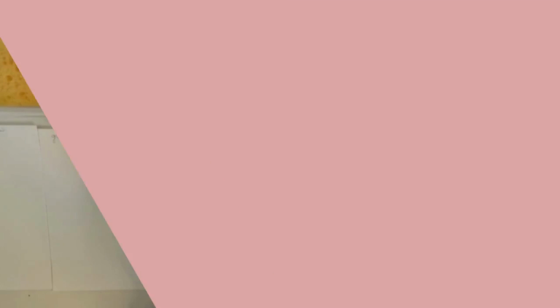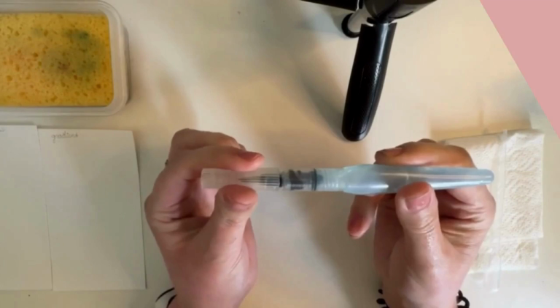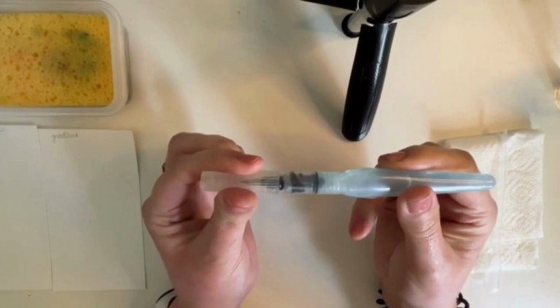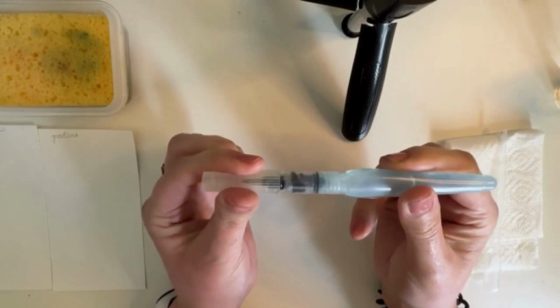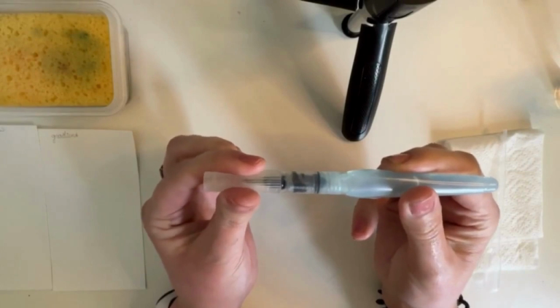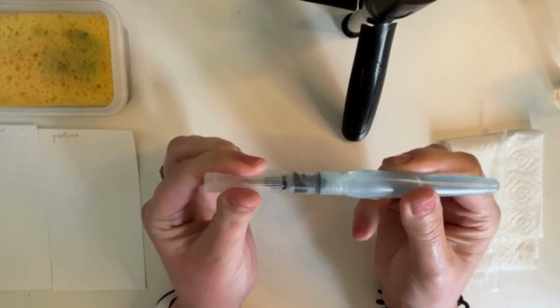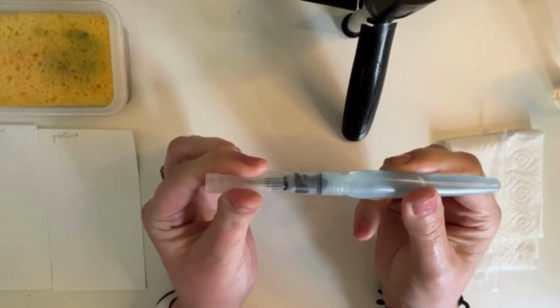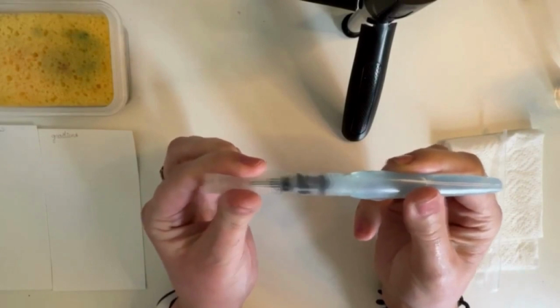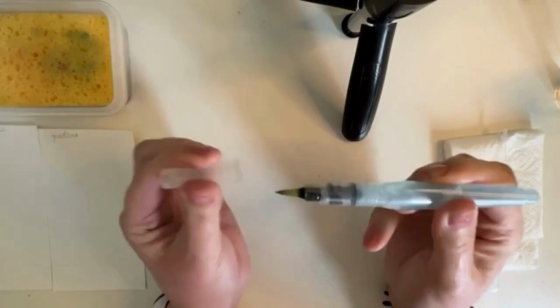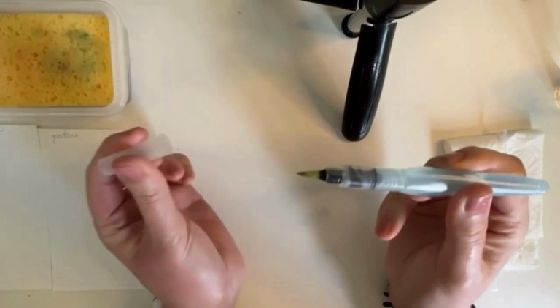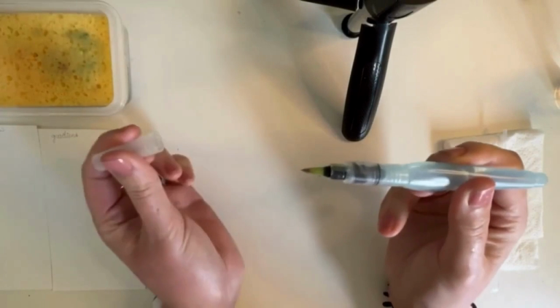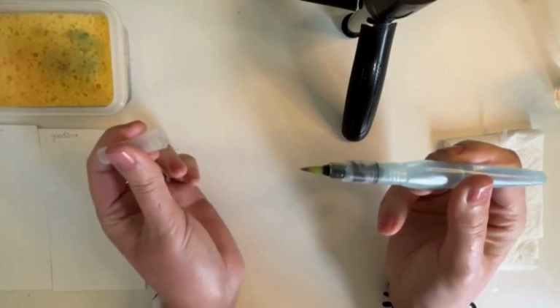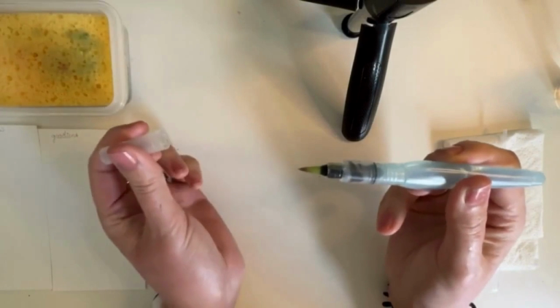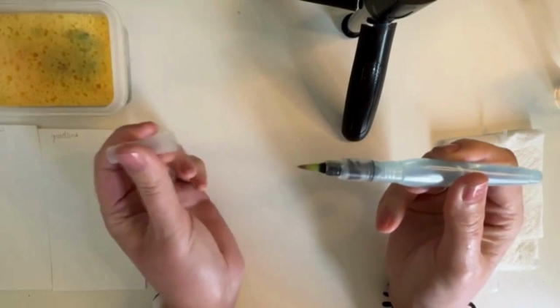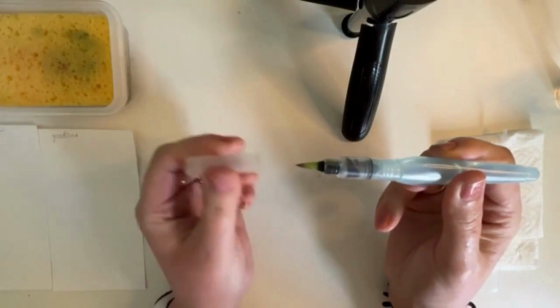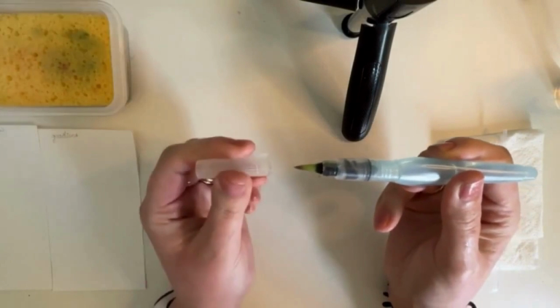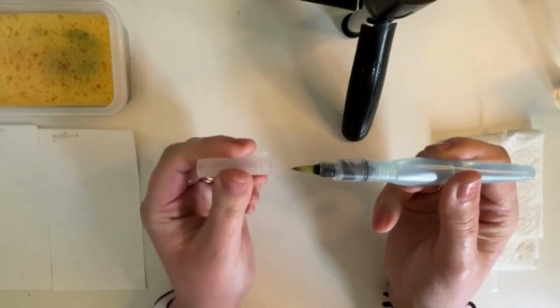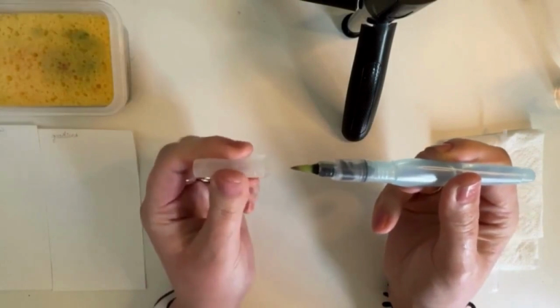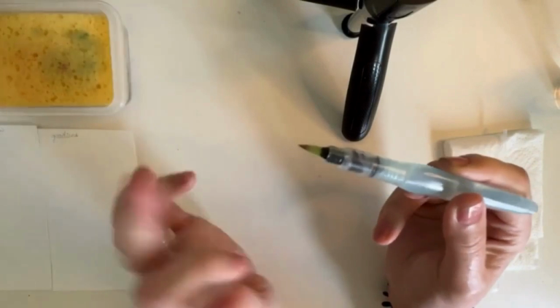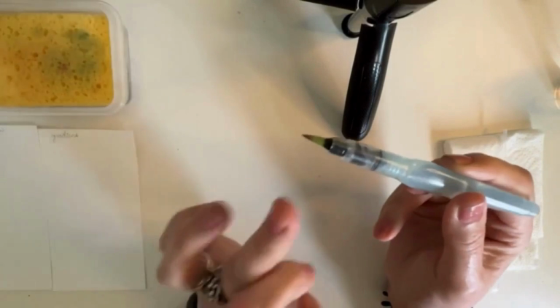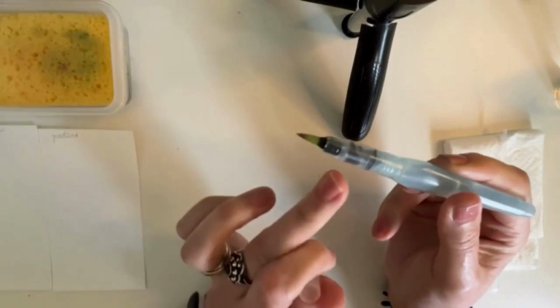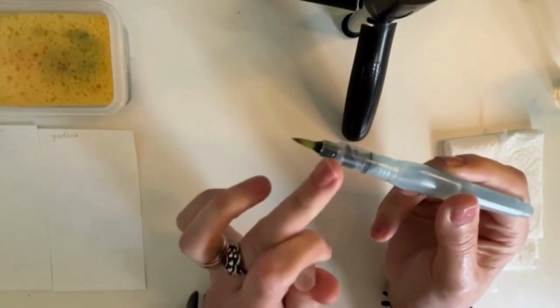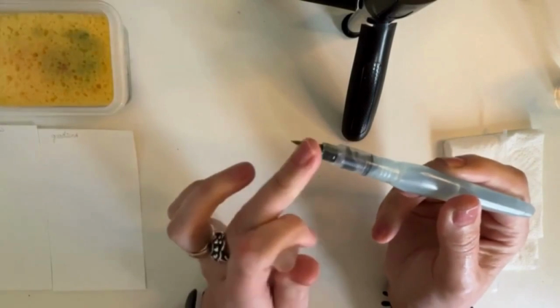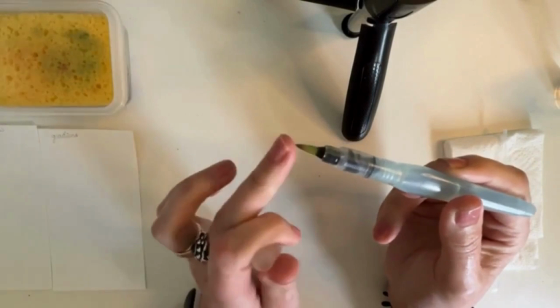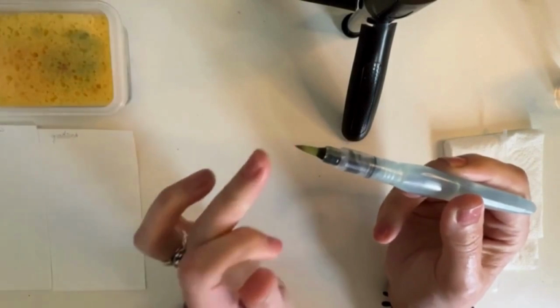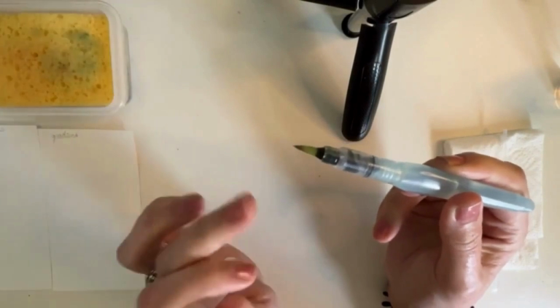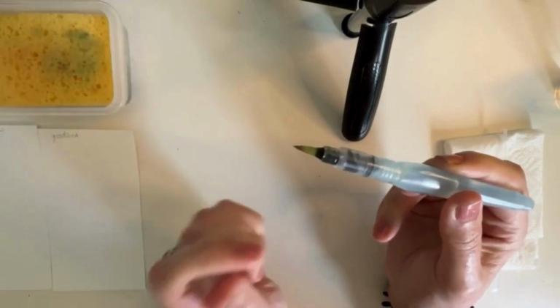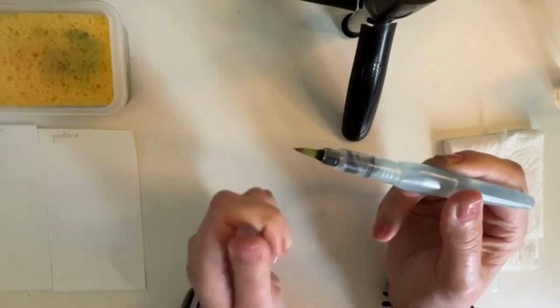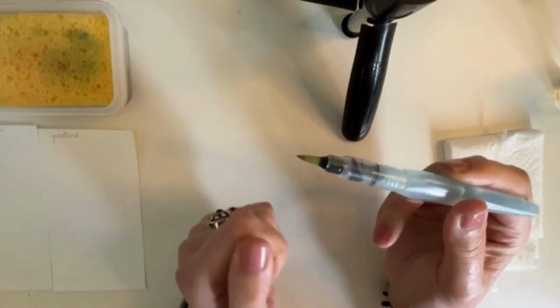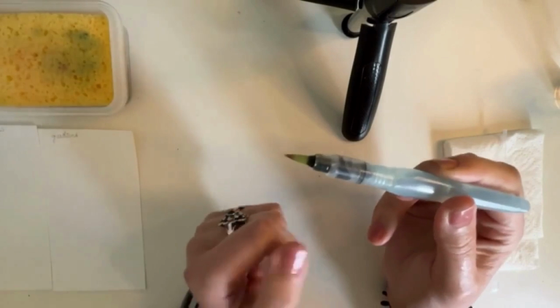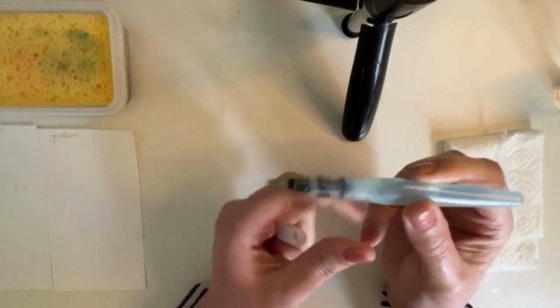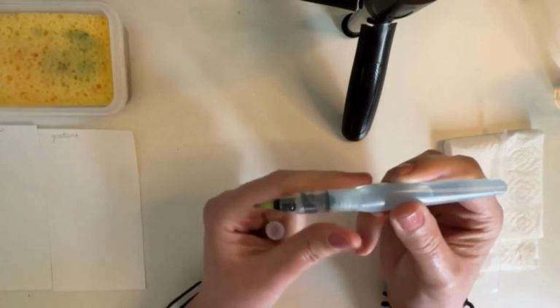This is the brush pen, and it has a cap to protect the tip, which I recommend using.